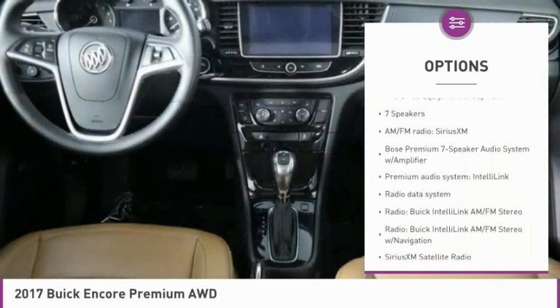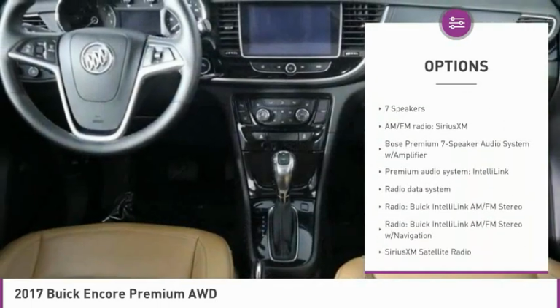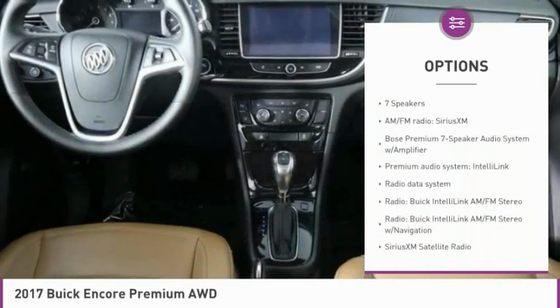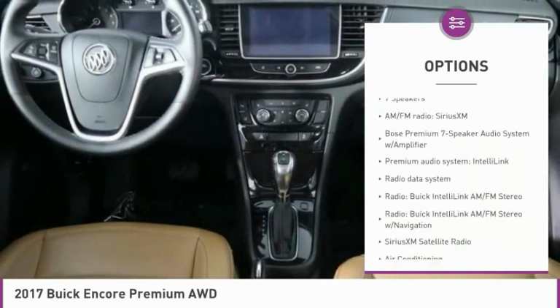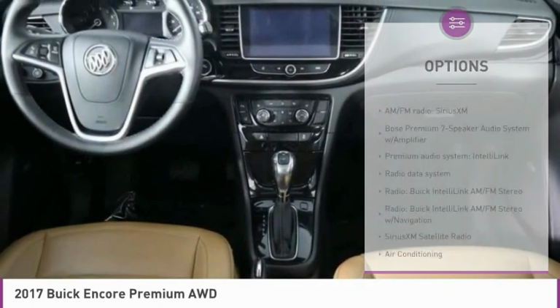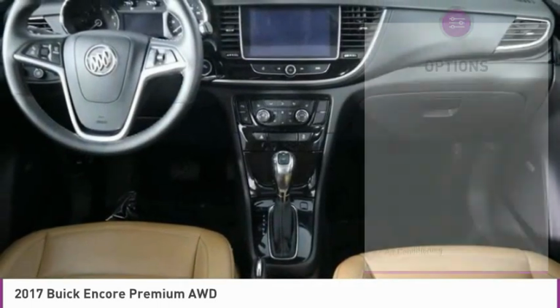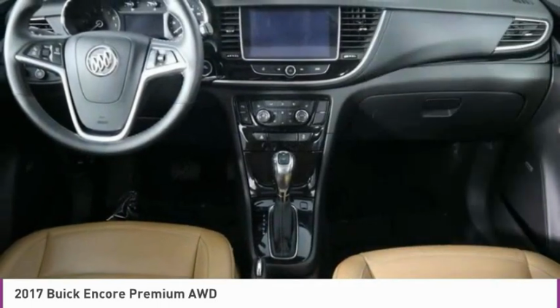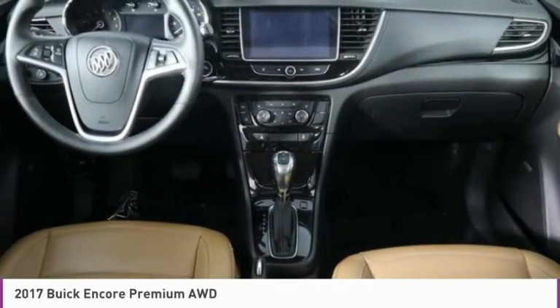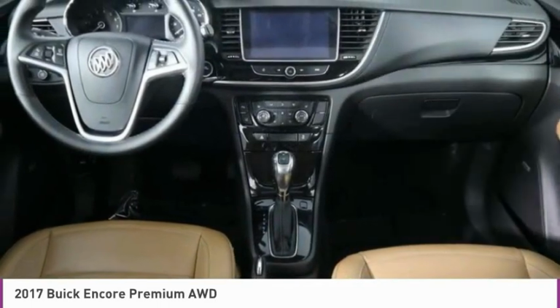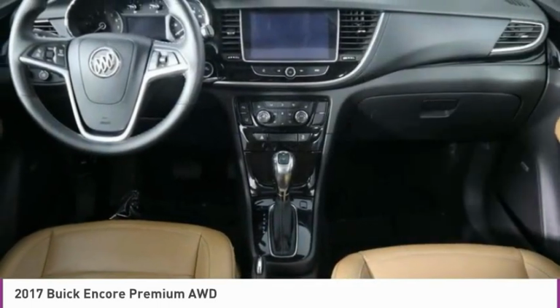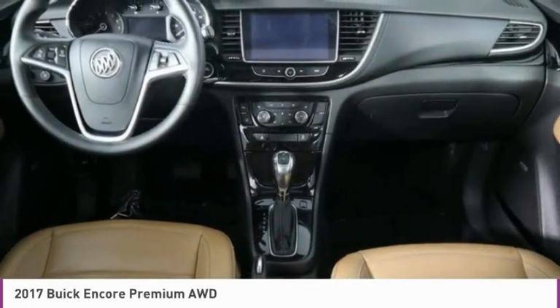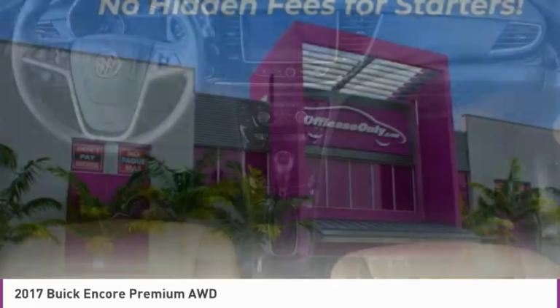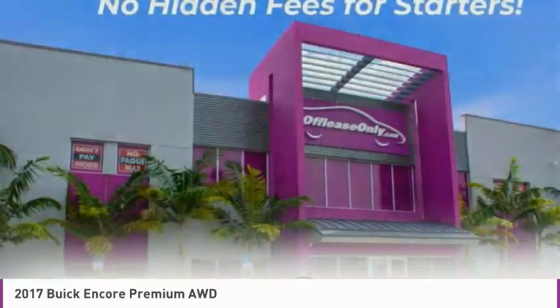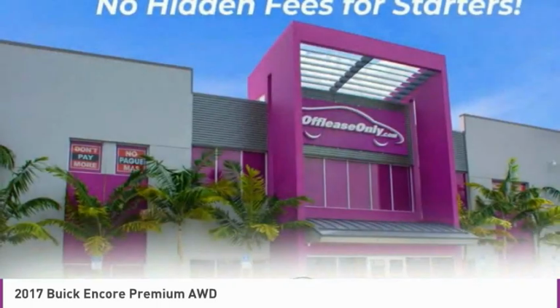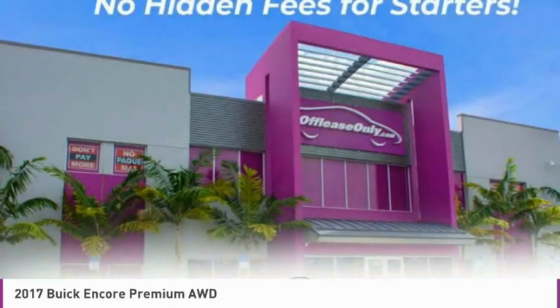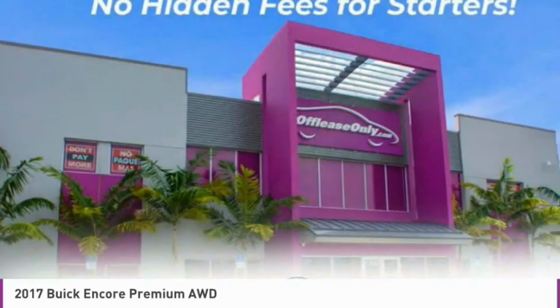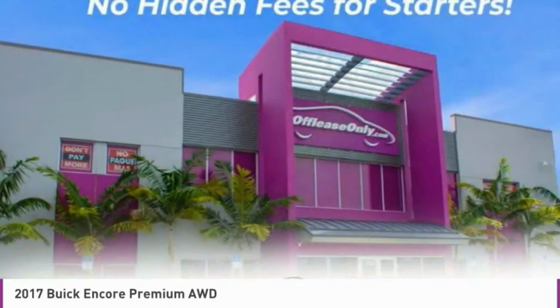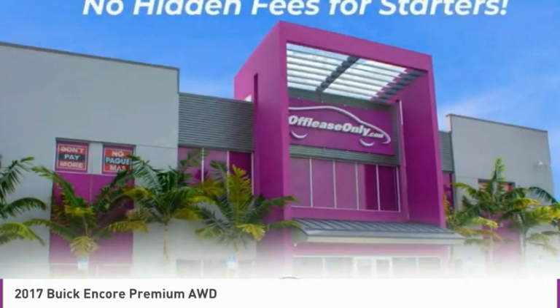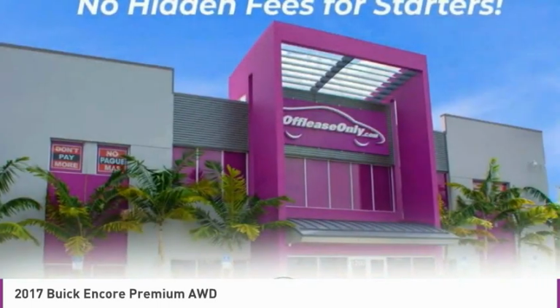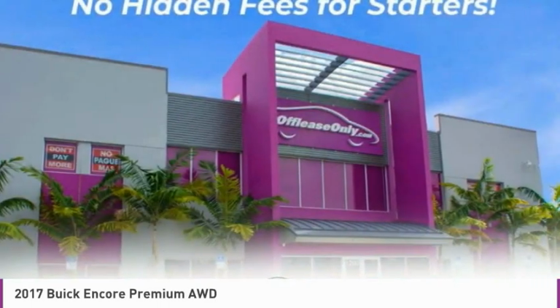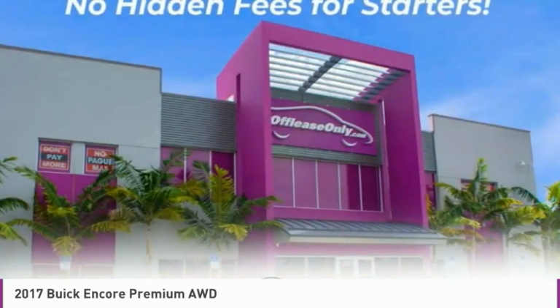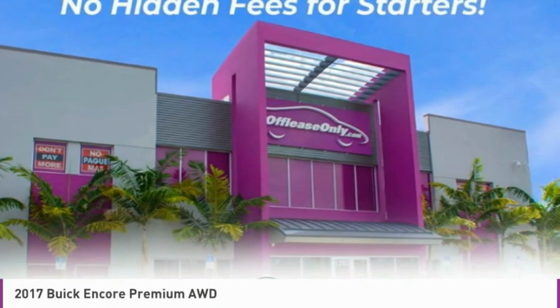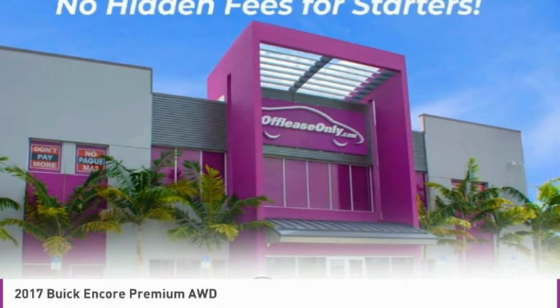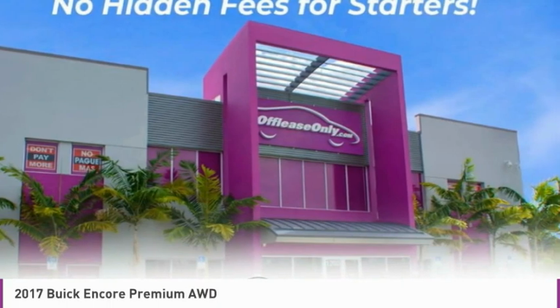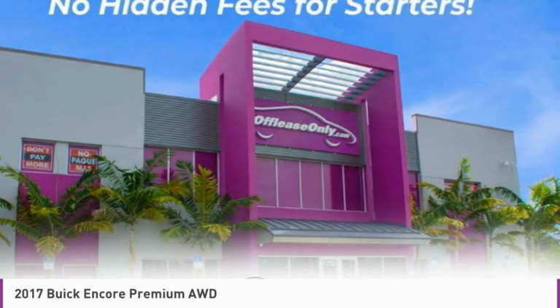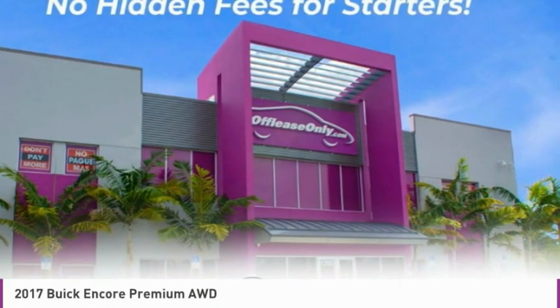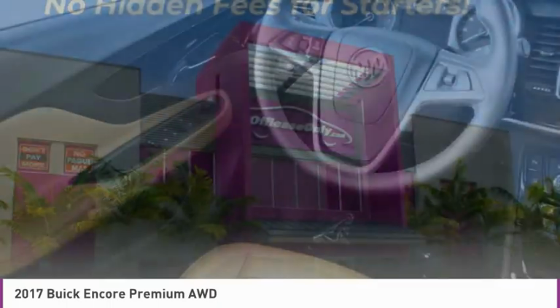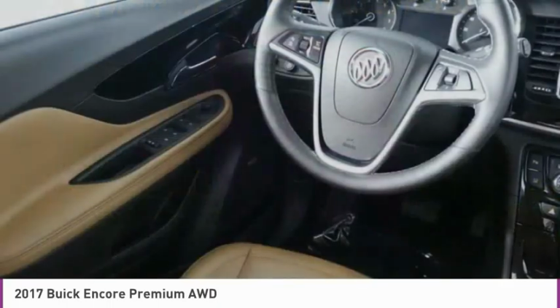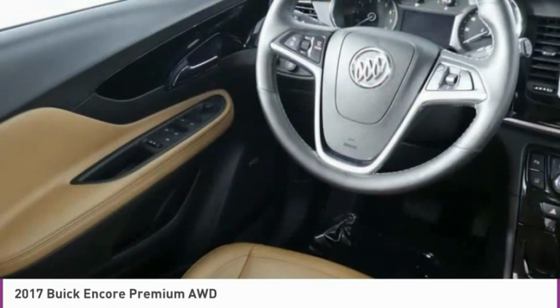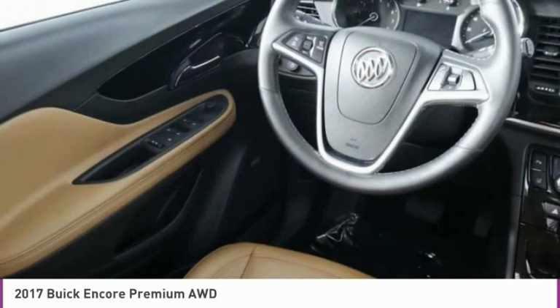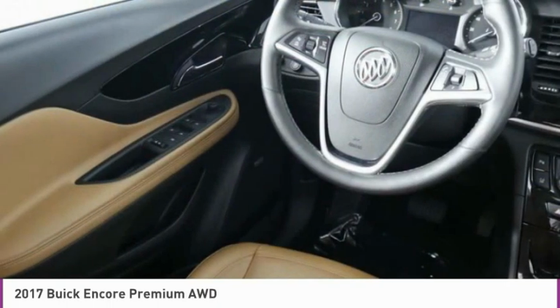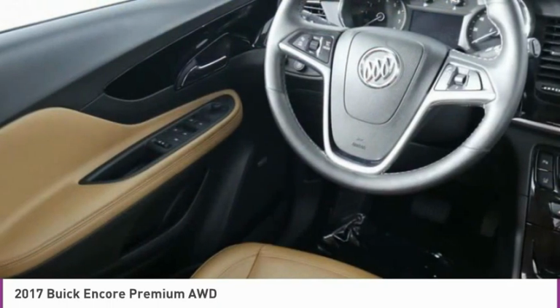Front license plate bracket, front wheel independent suspension, four-wheel disc brakes, rear window defroster.